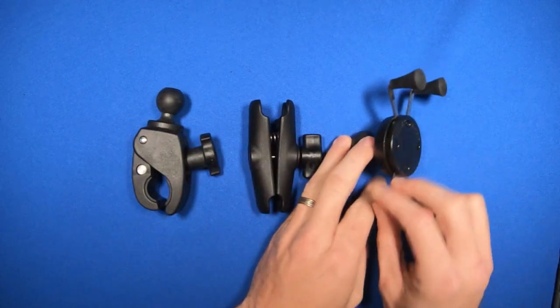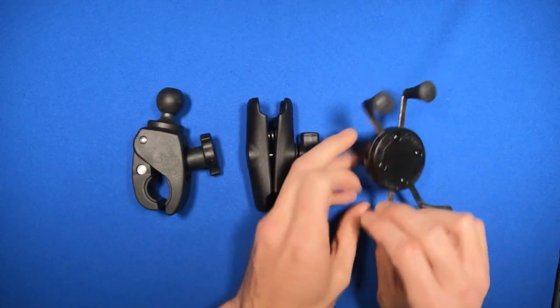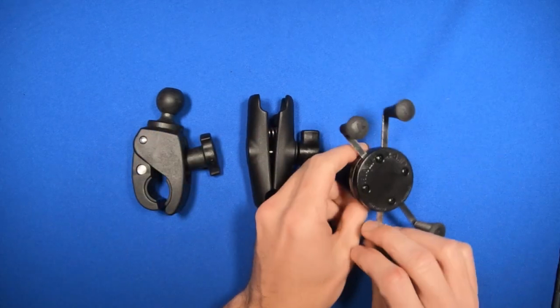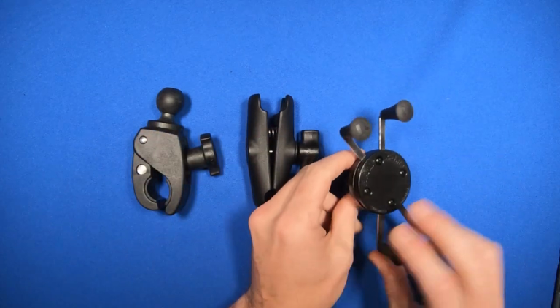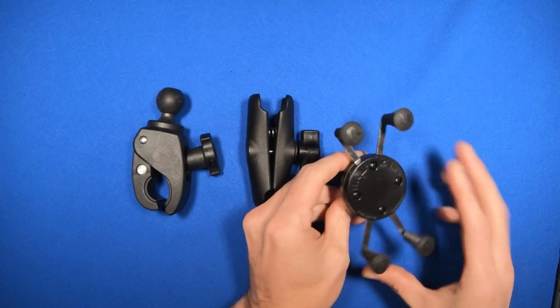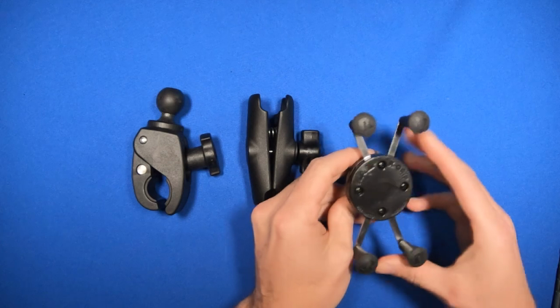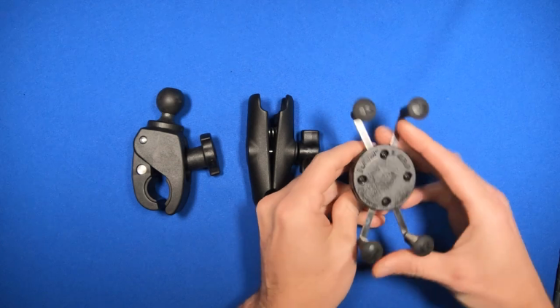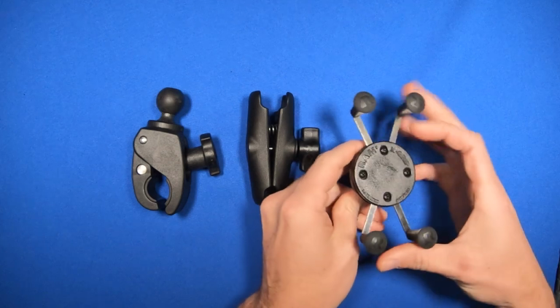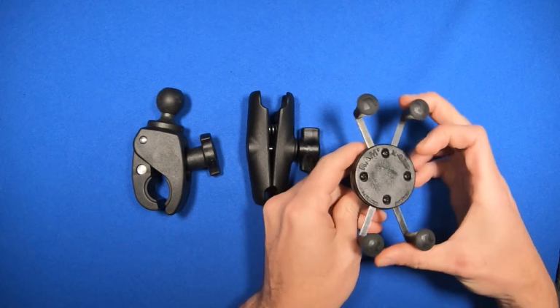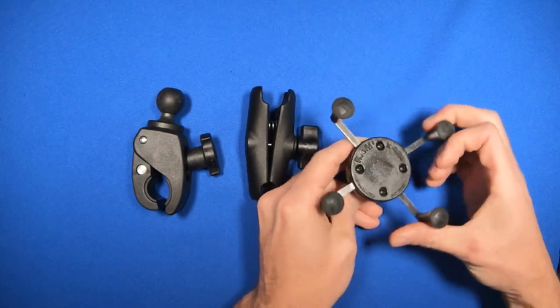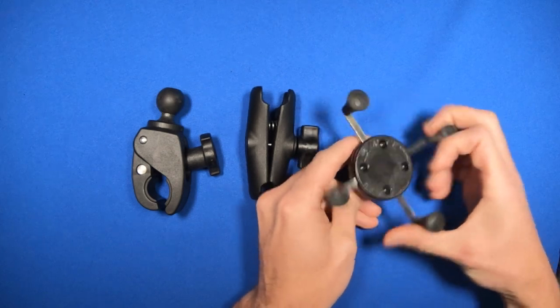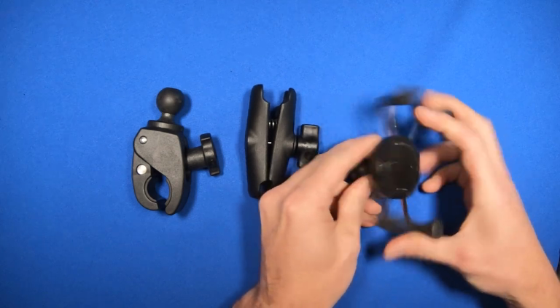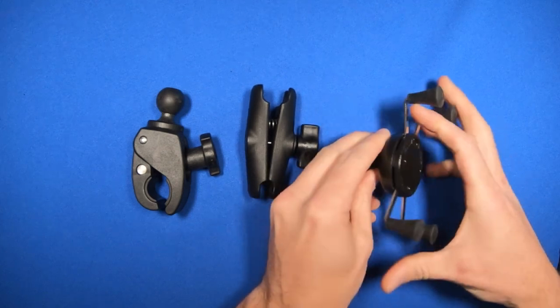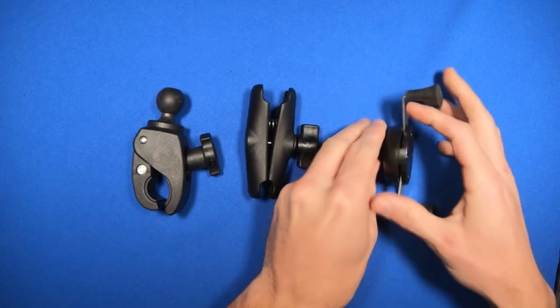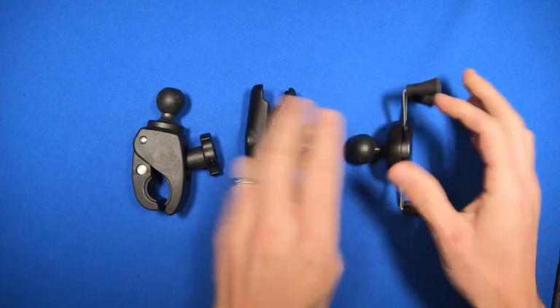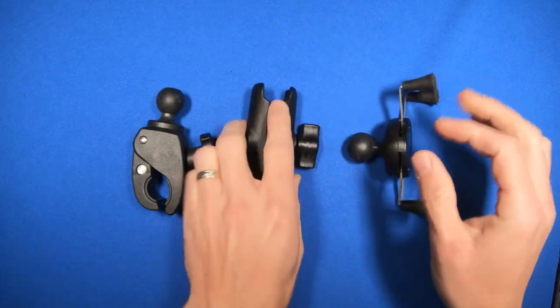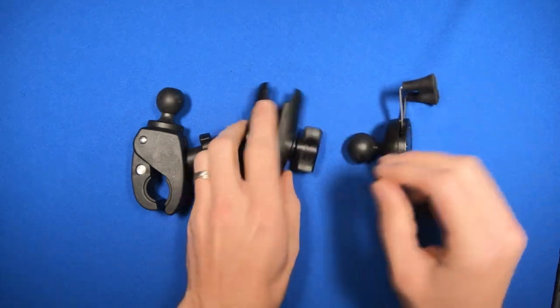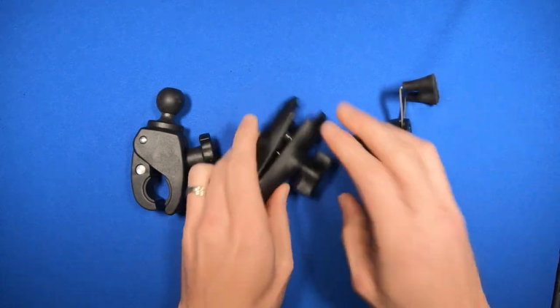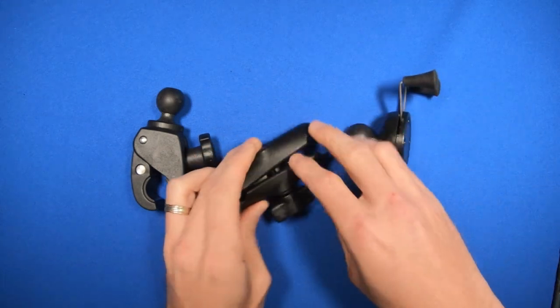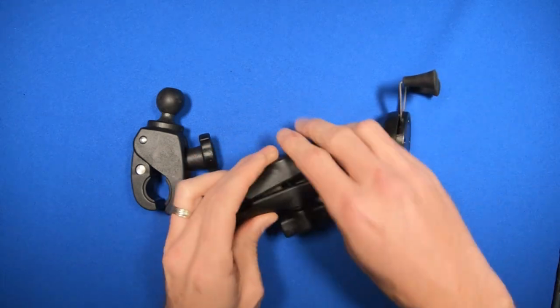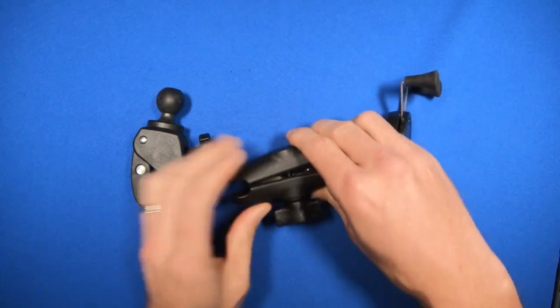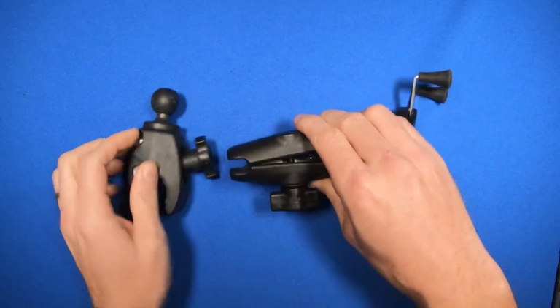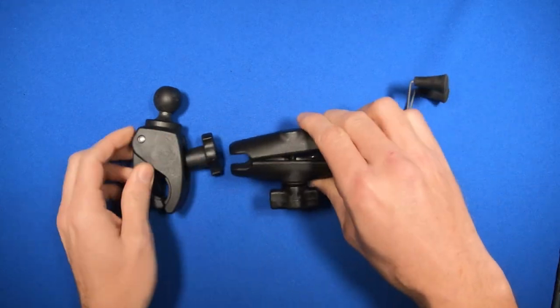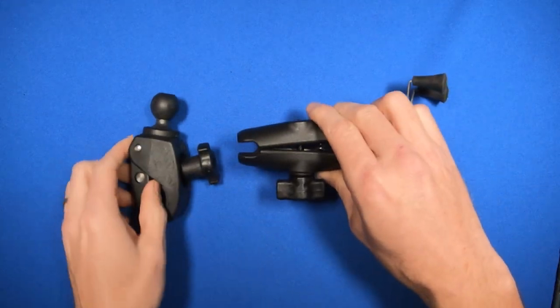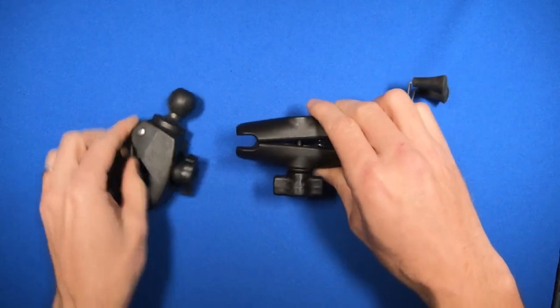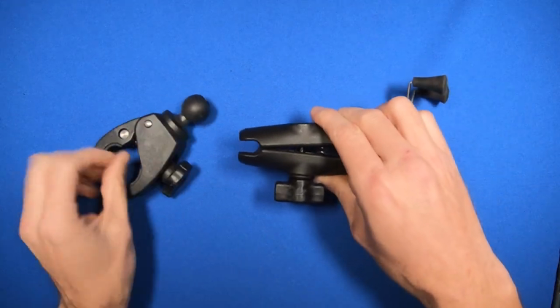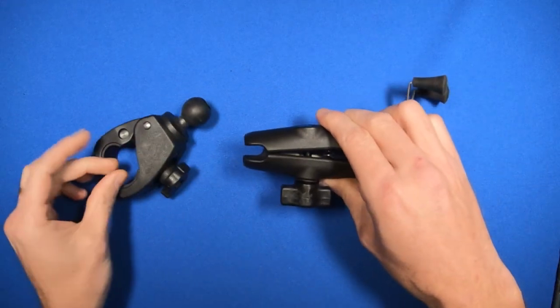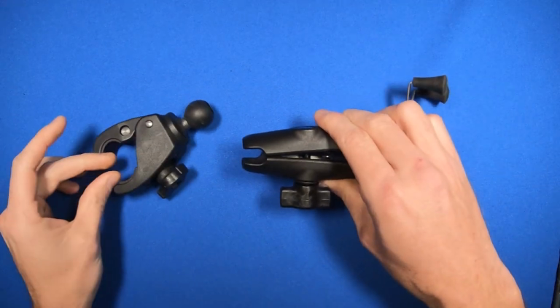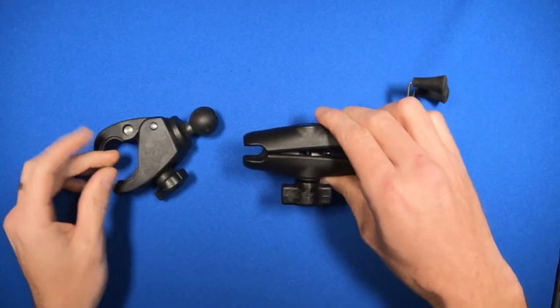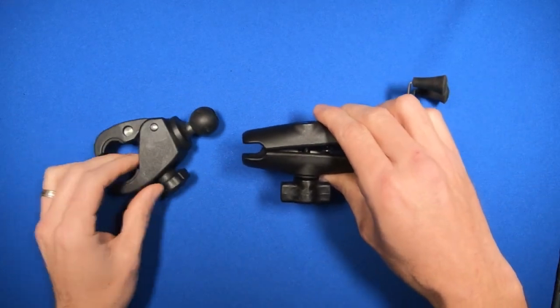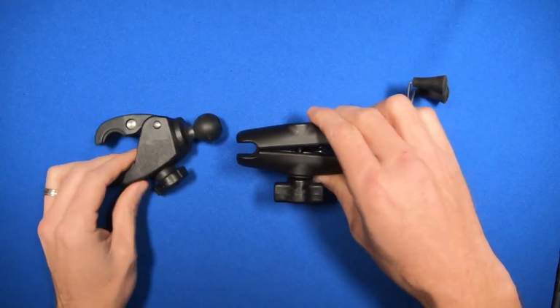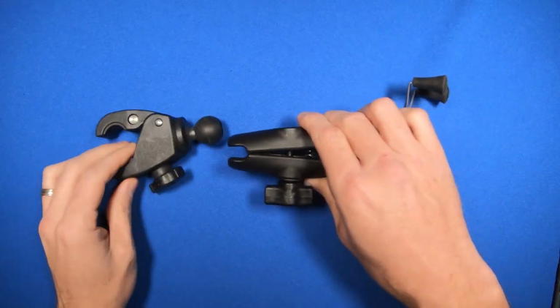This is the X-Grip cradle, standard arm, and then the claw yoke mount.